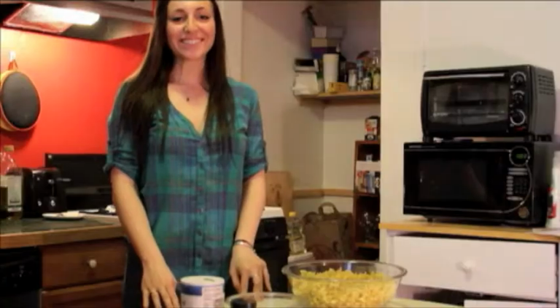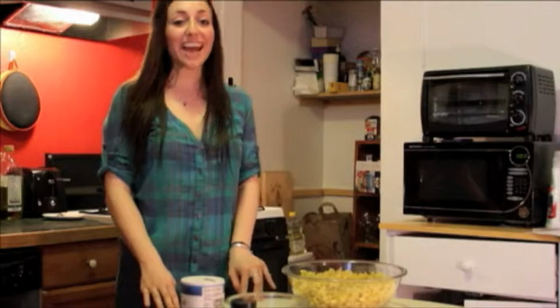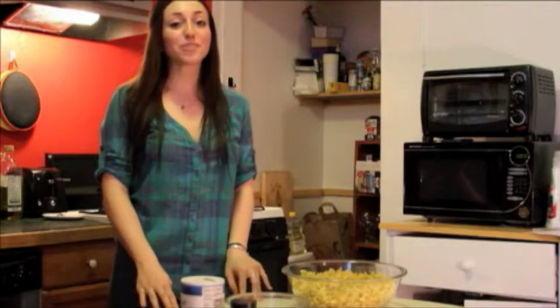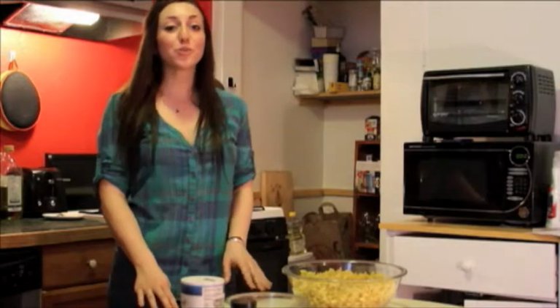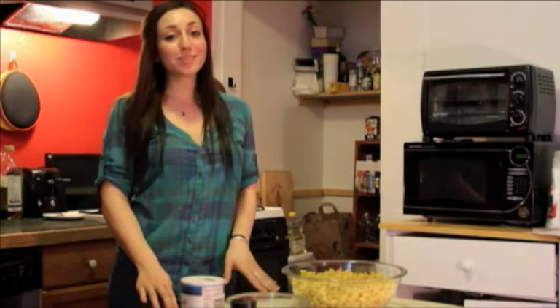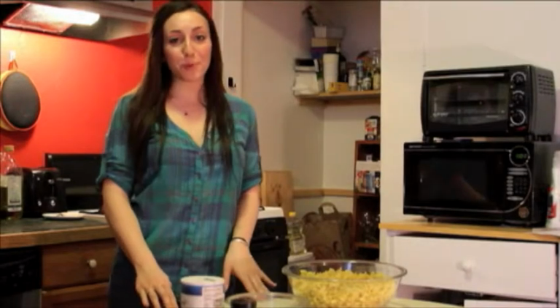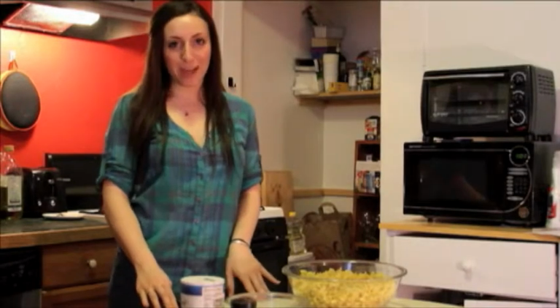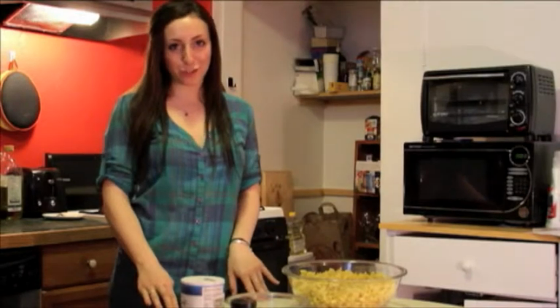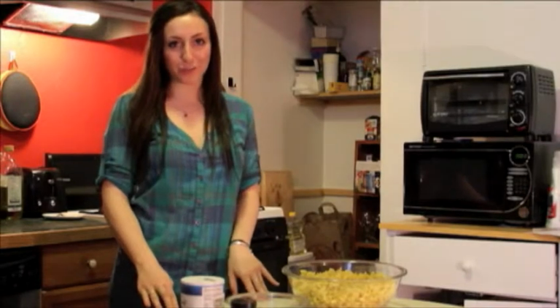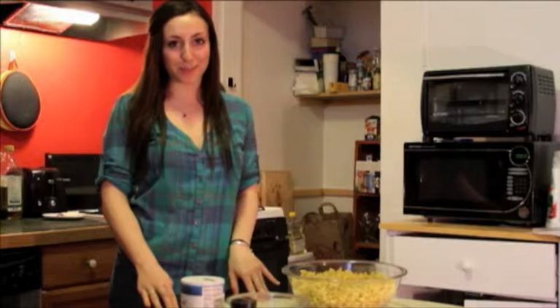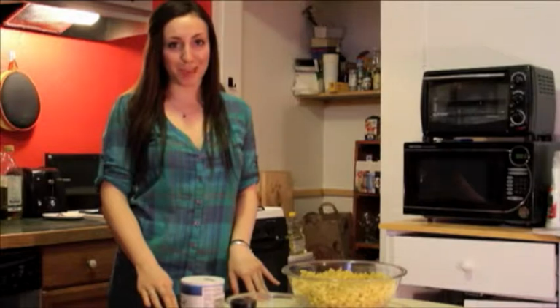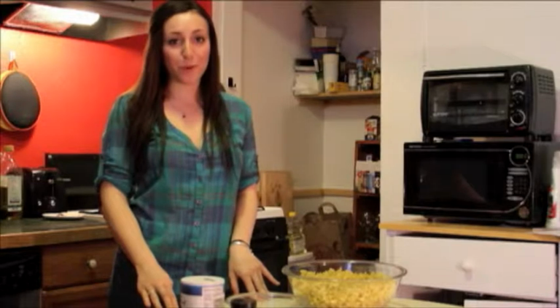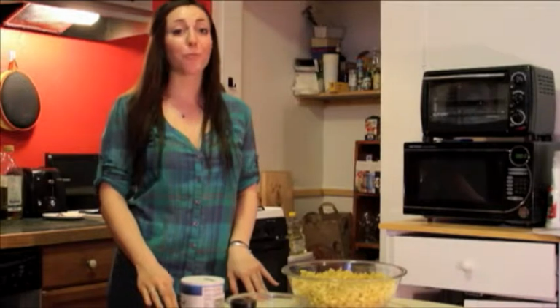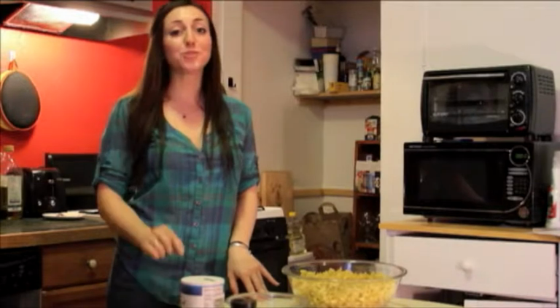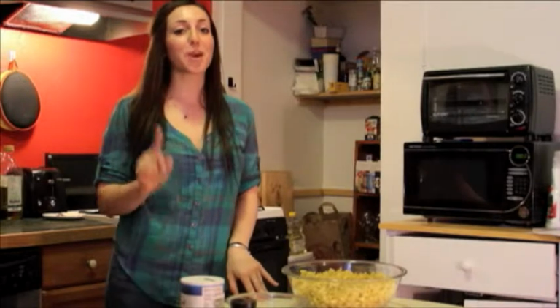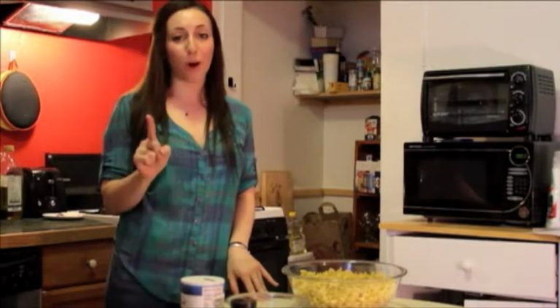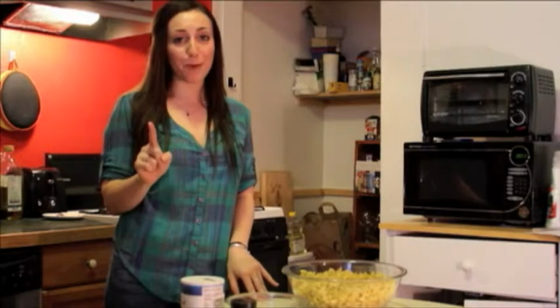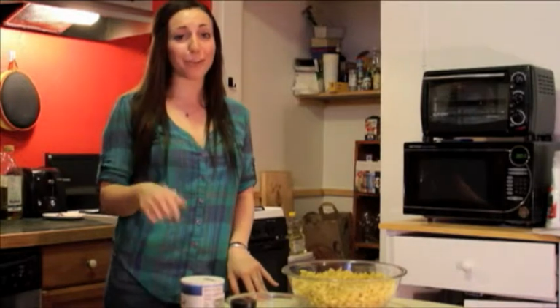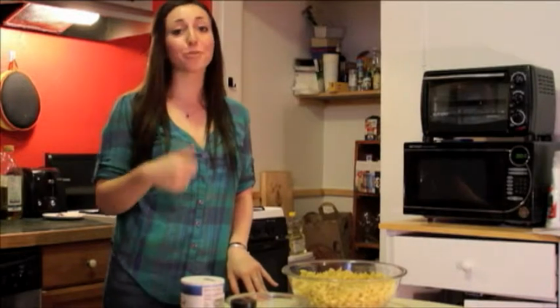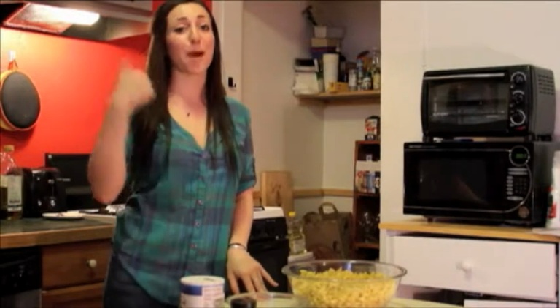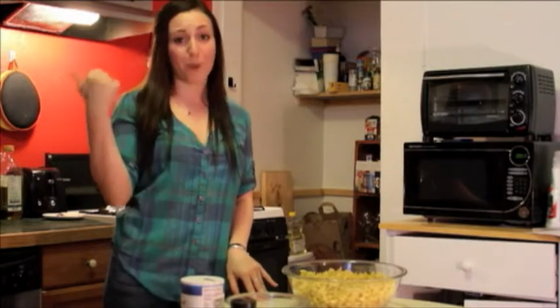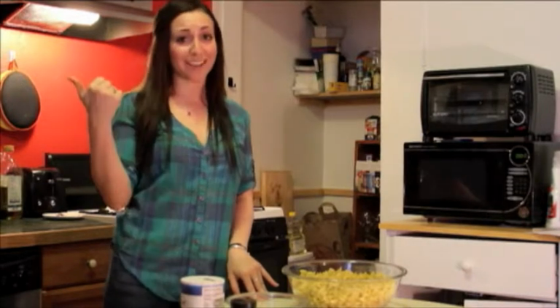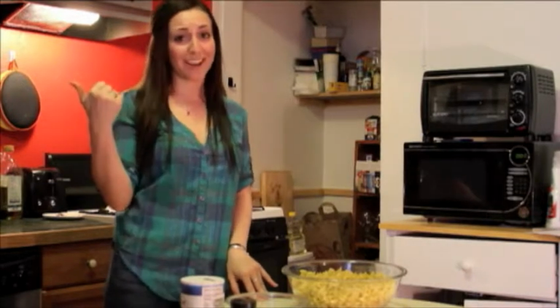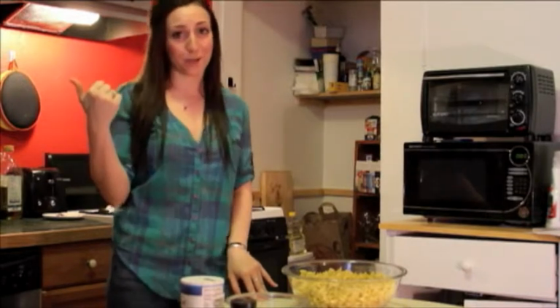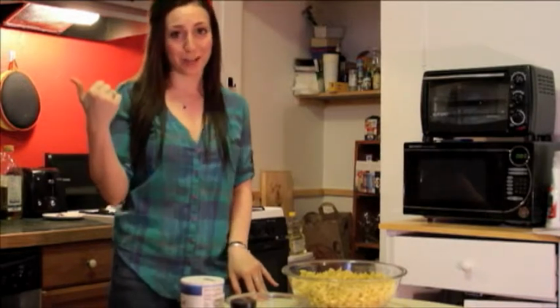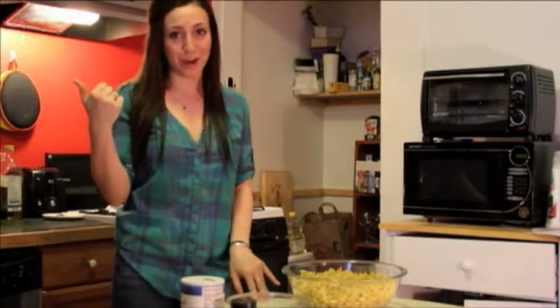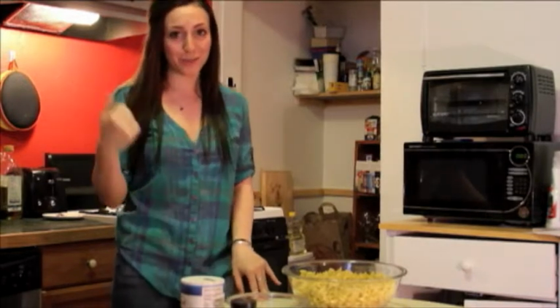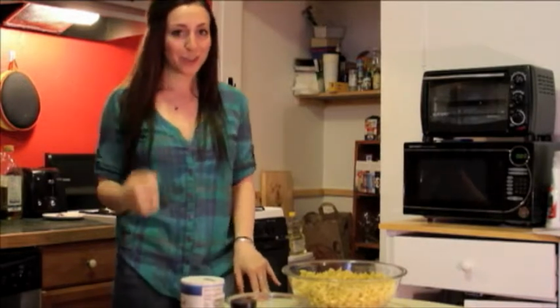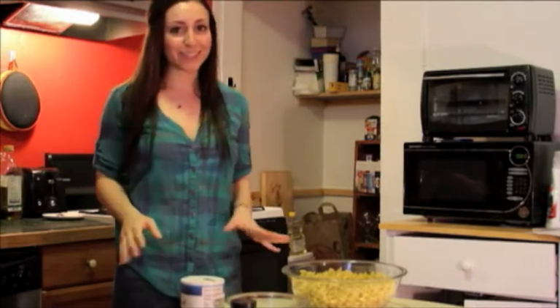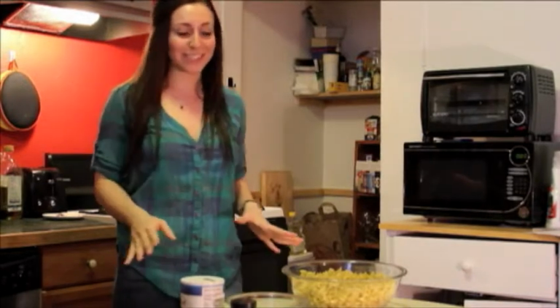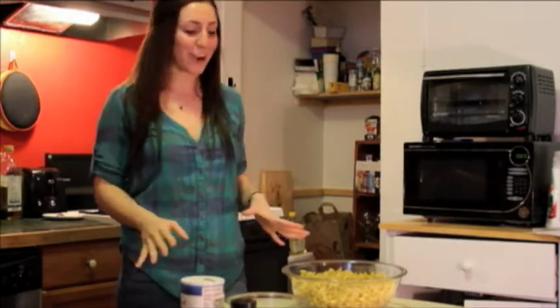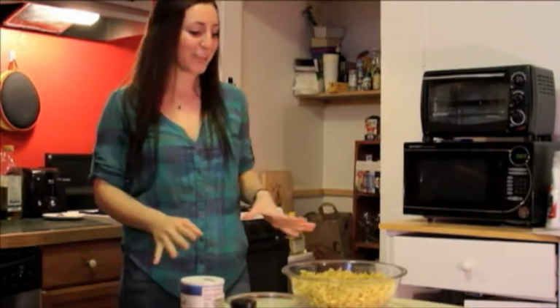Today I have a super simple mac and cheese recipe where once you take one bite, you're gonna throw that box kind out the window. So let's get started.